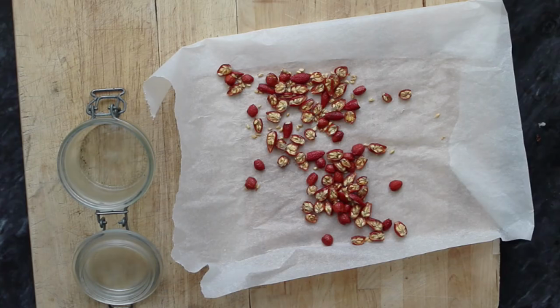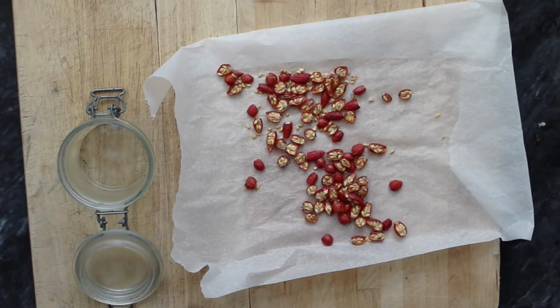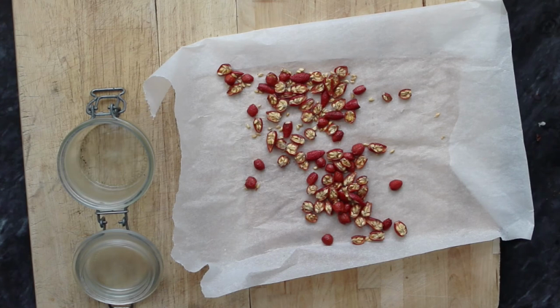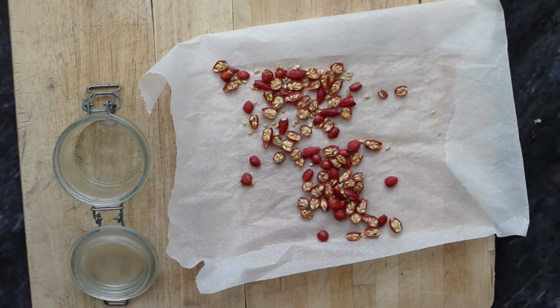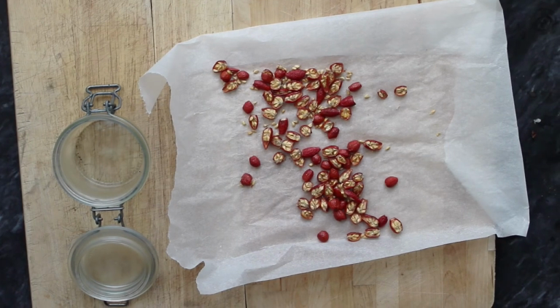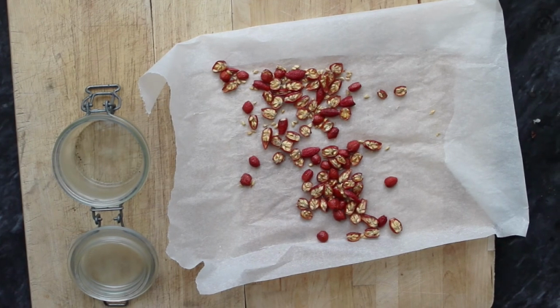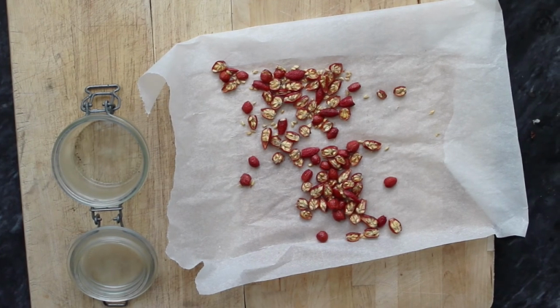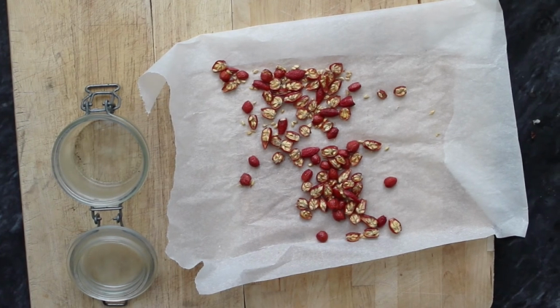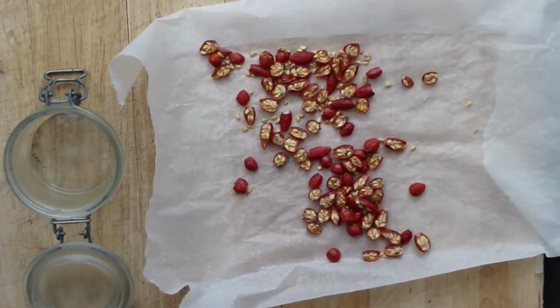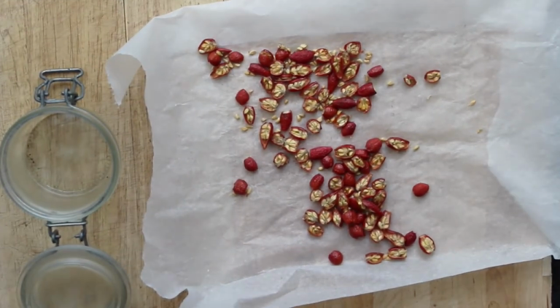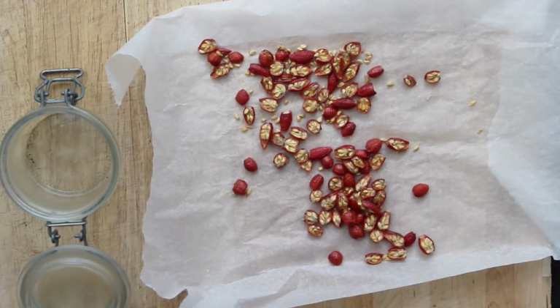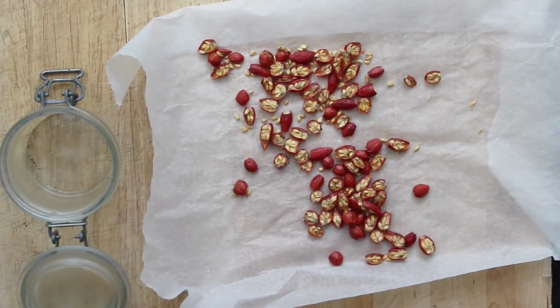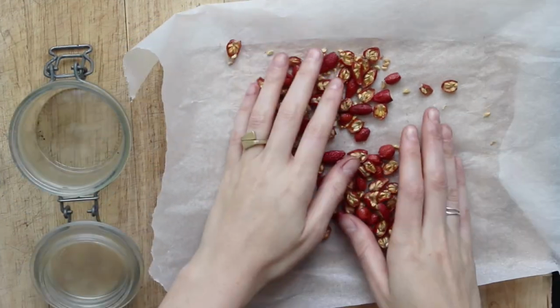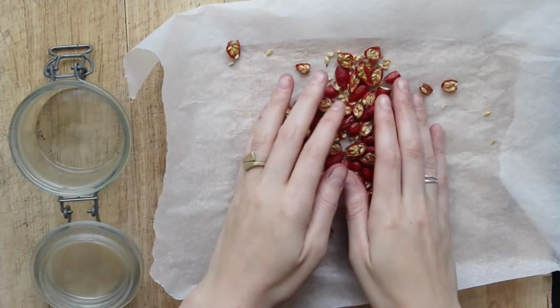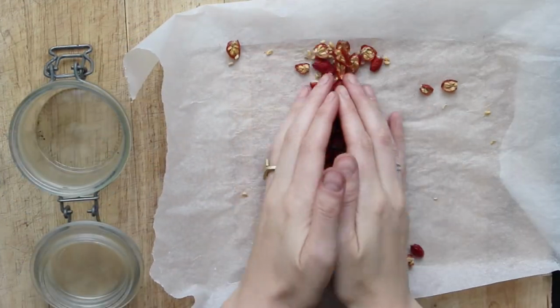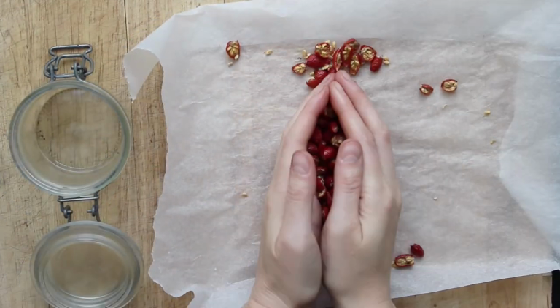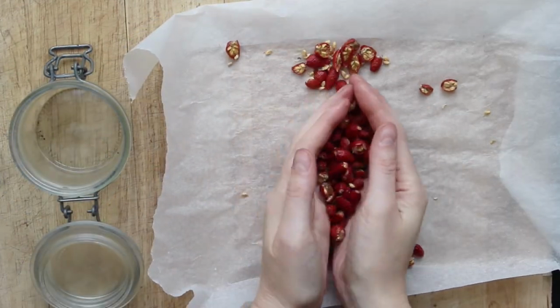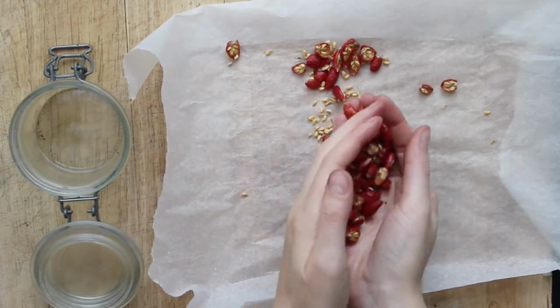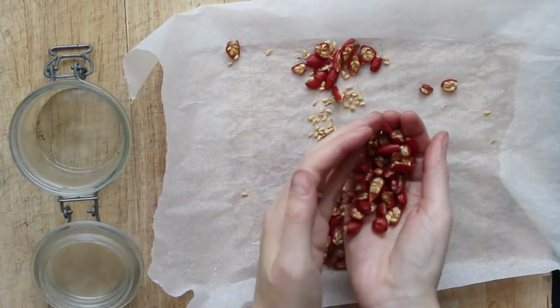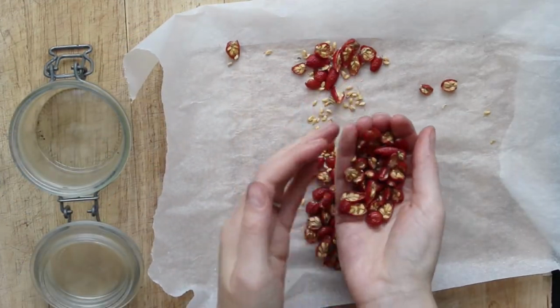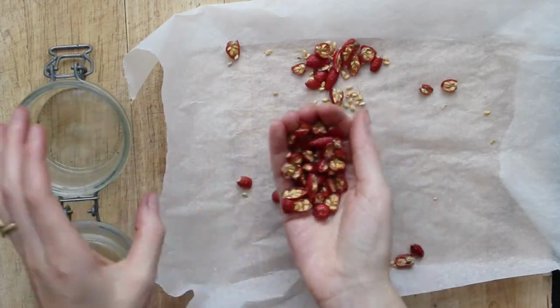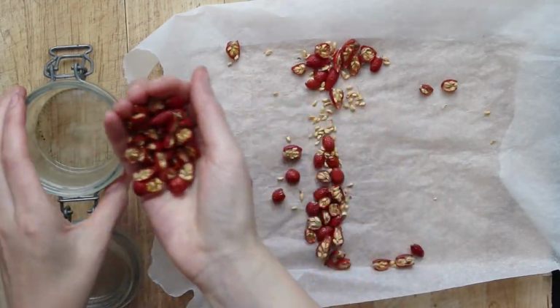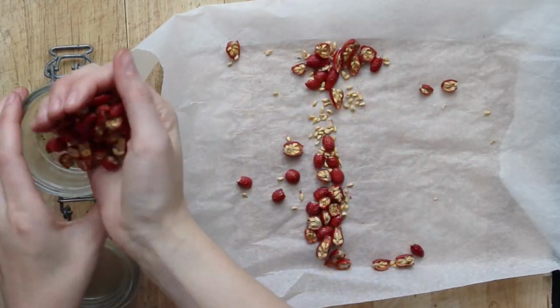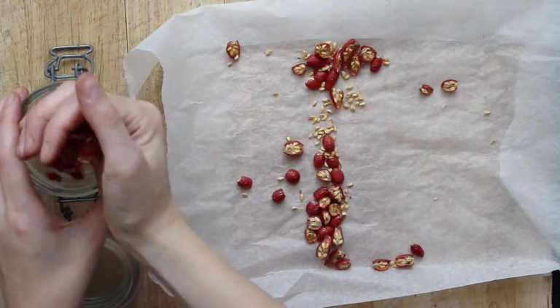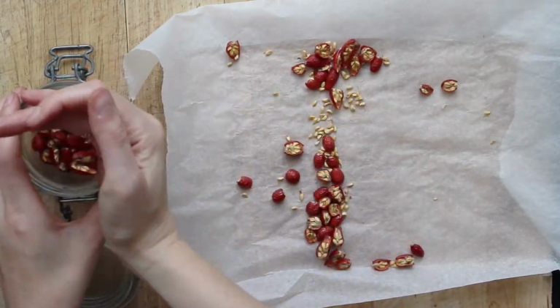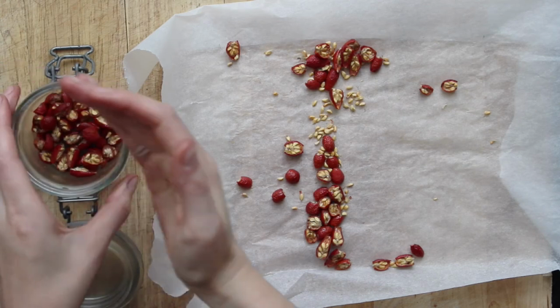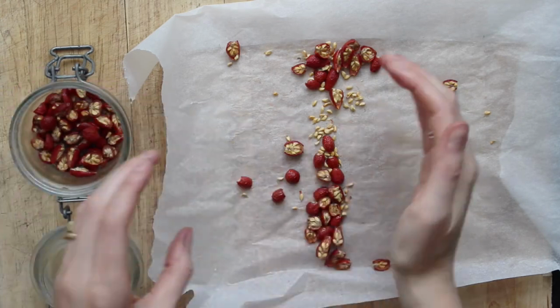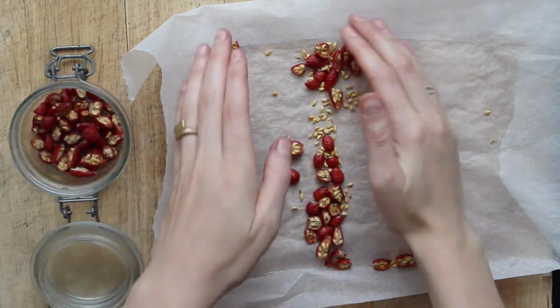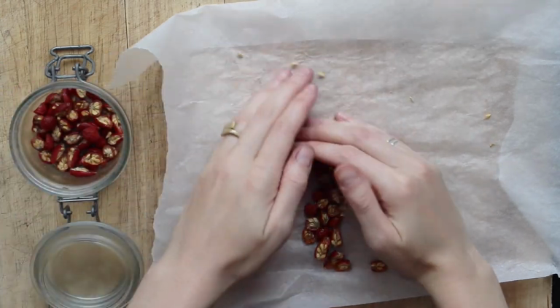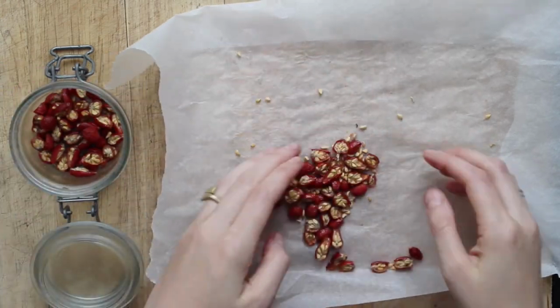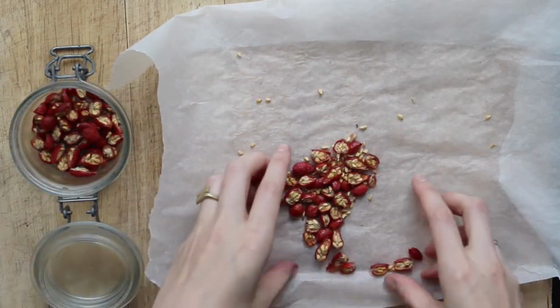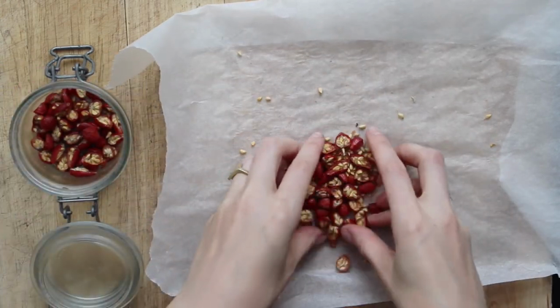Then I scooped them off the parchment paper, added them to a glass jar, and poured my oil over top until they were completely submerged.